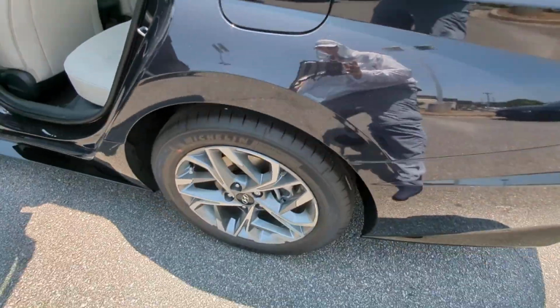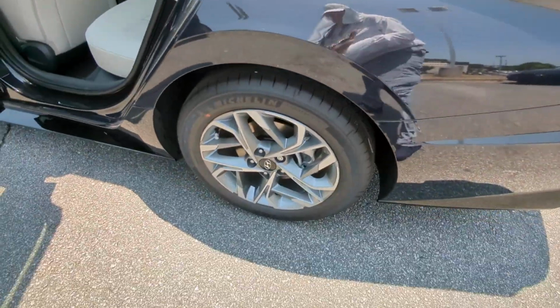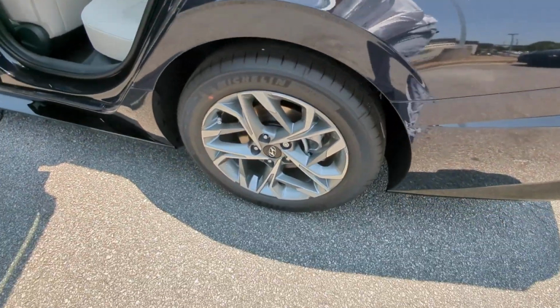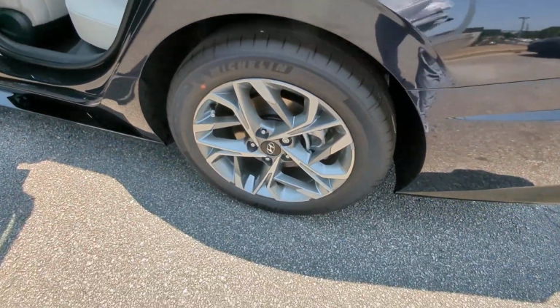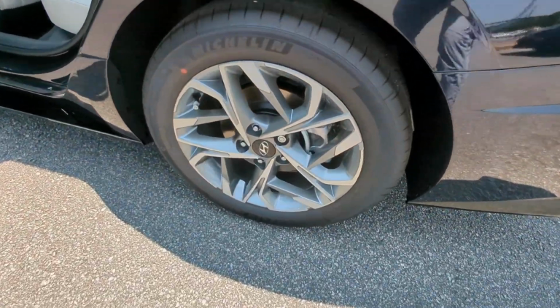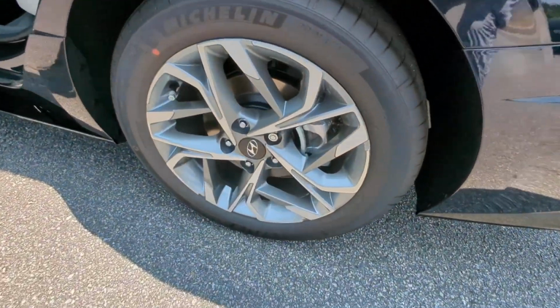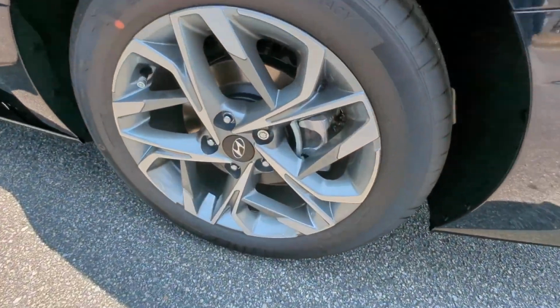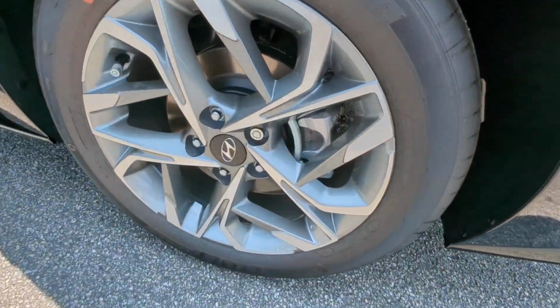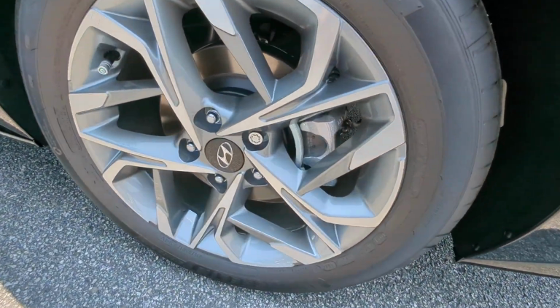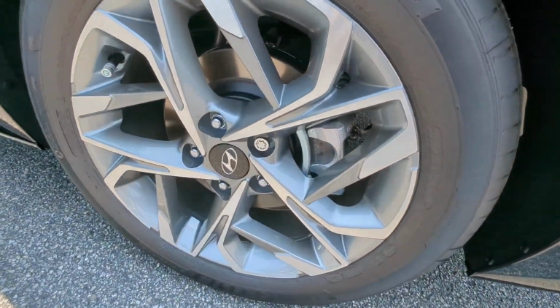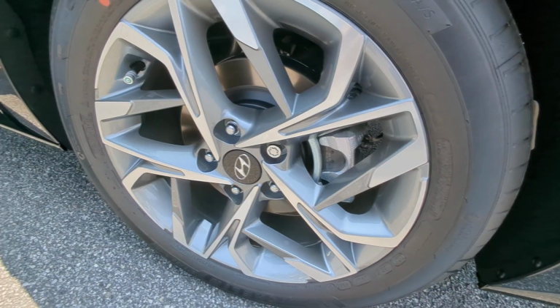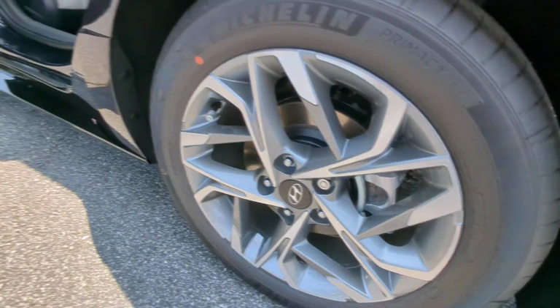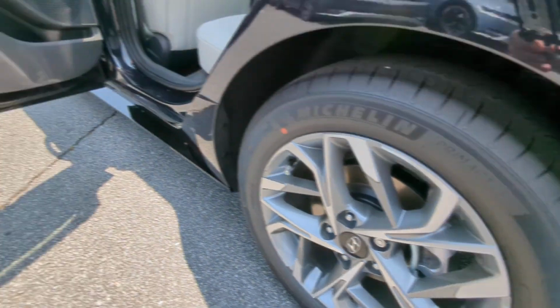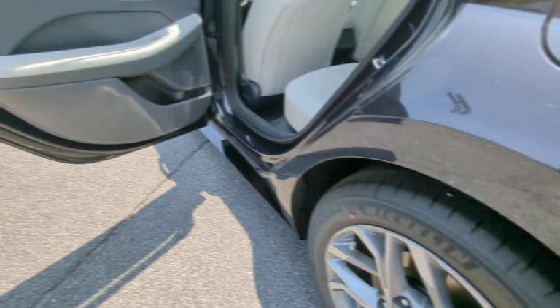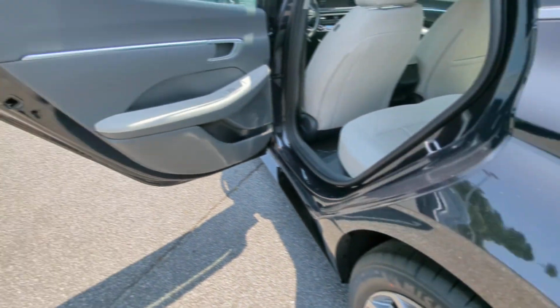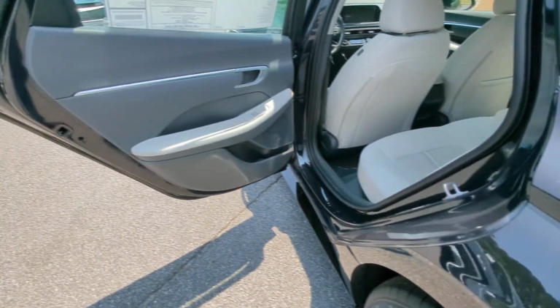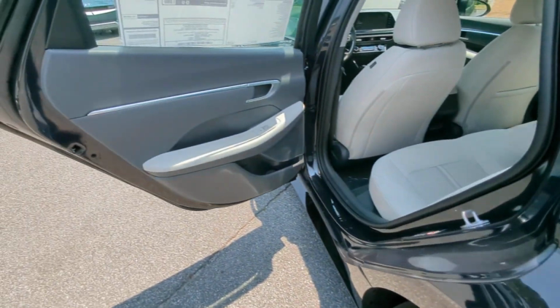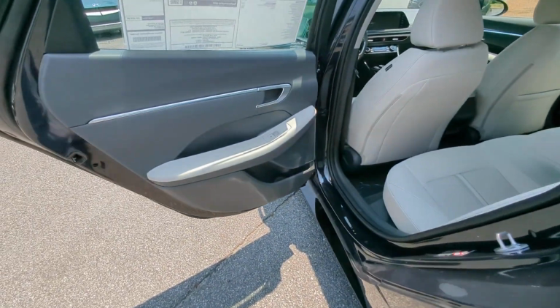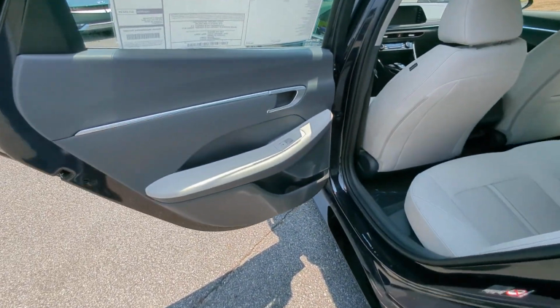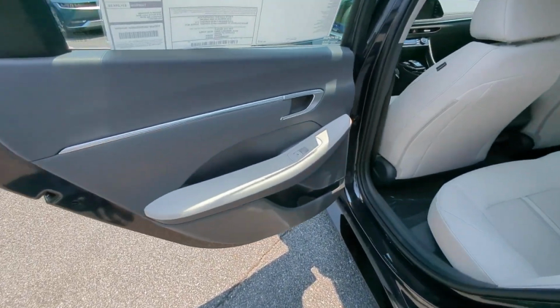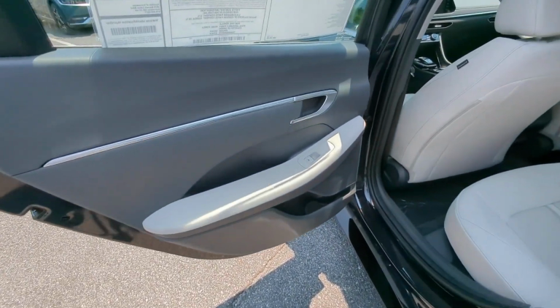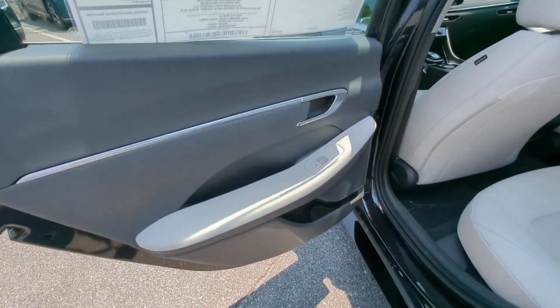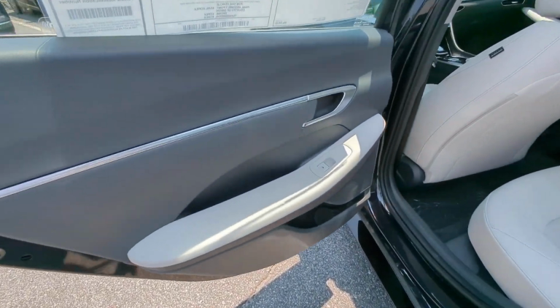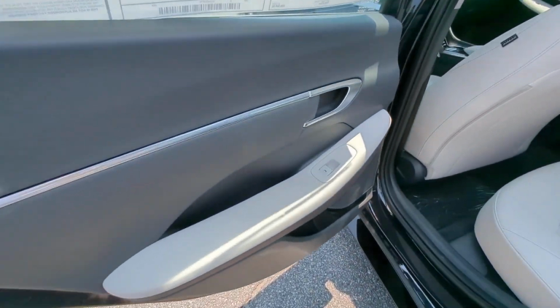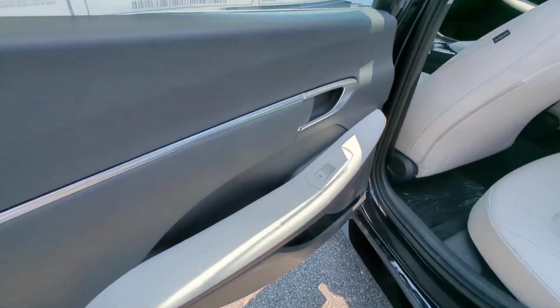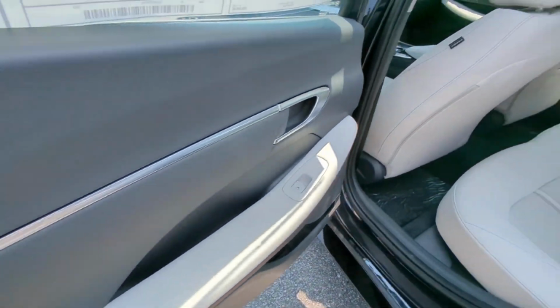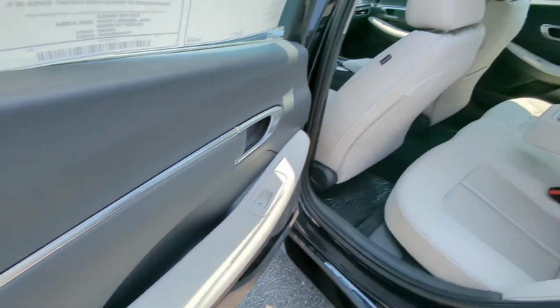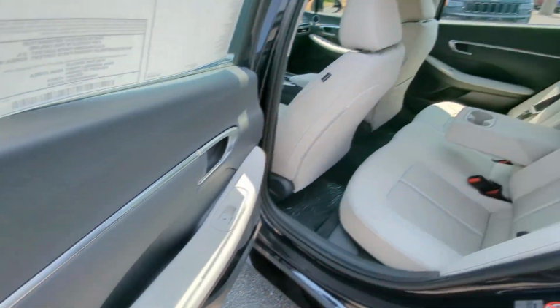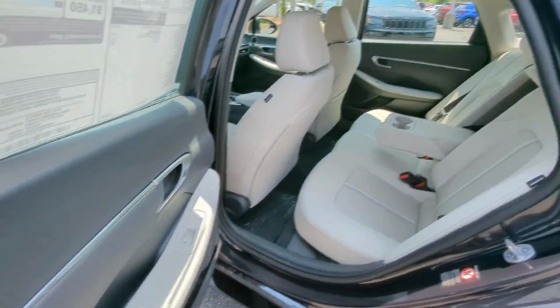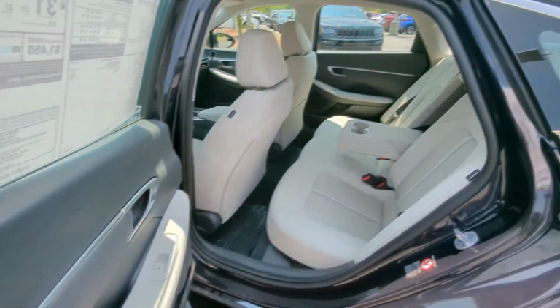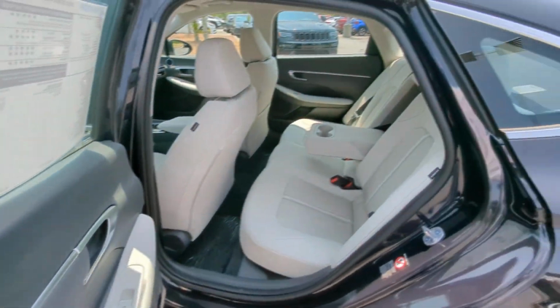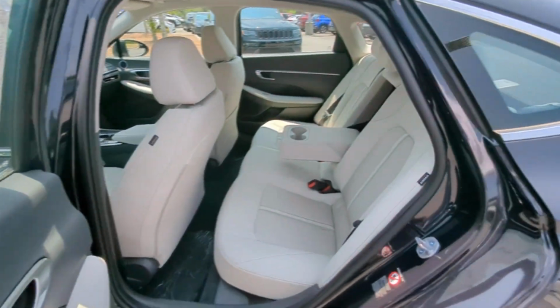Dual zone AC, power driver seat, alarm, heated front seats, and aluminum wheels.